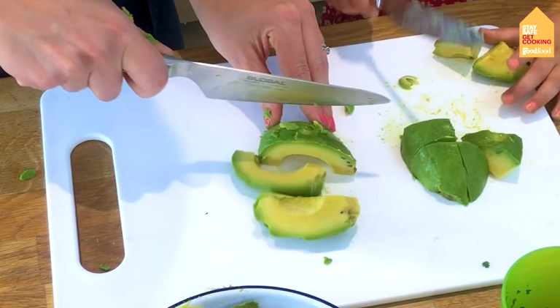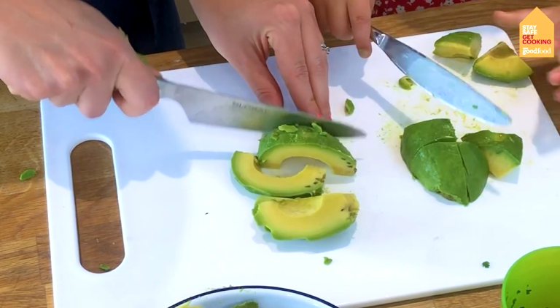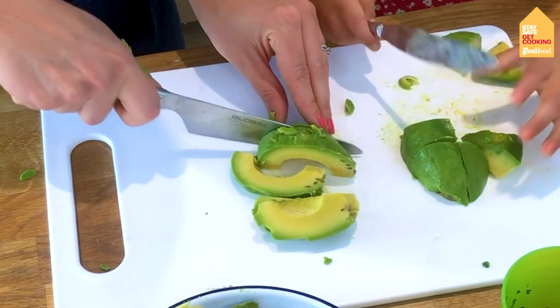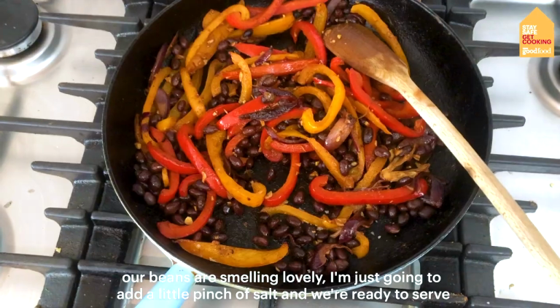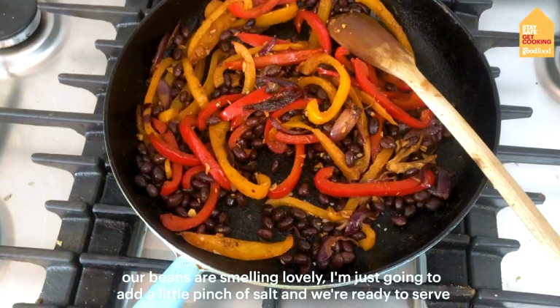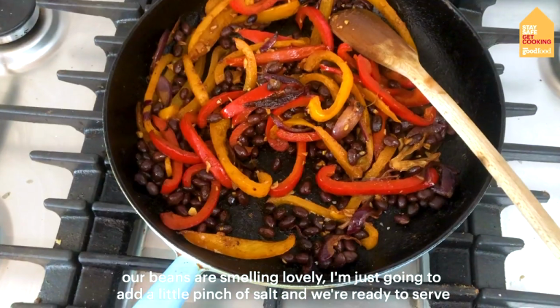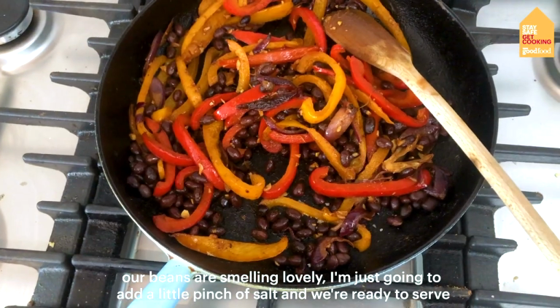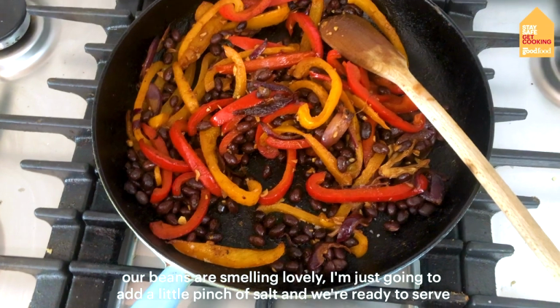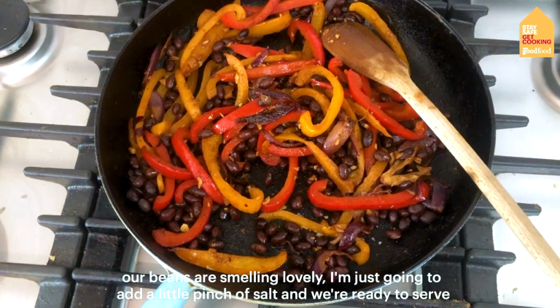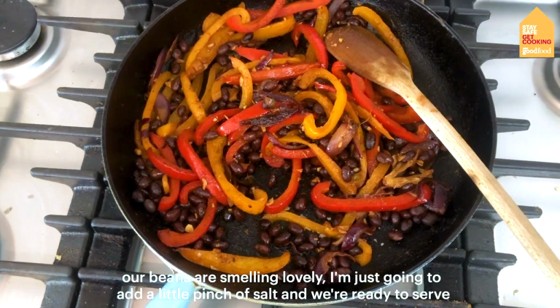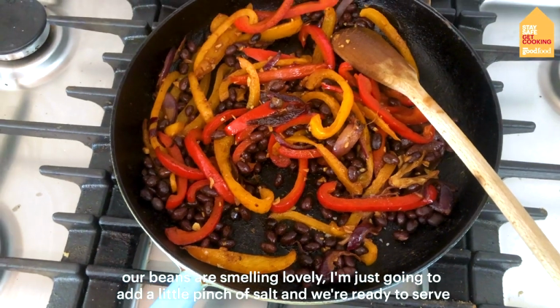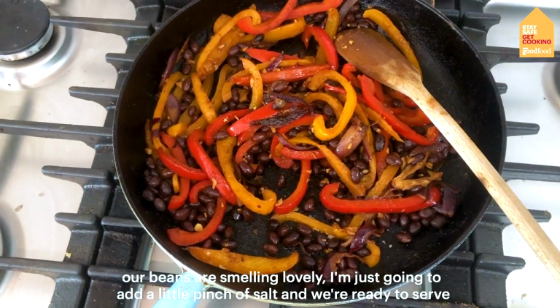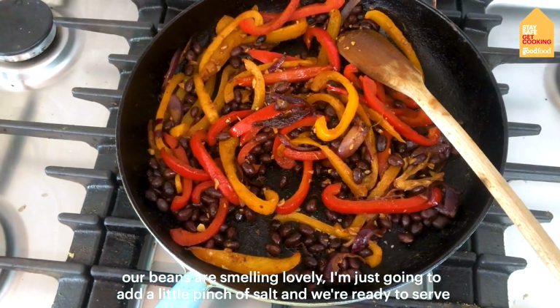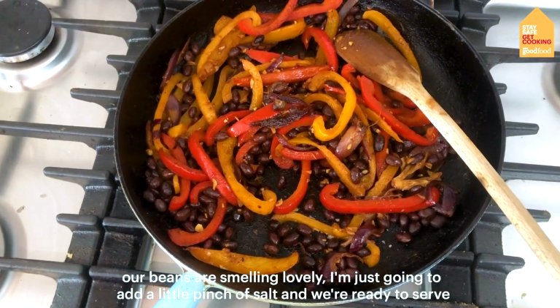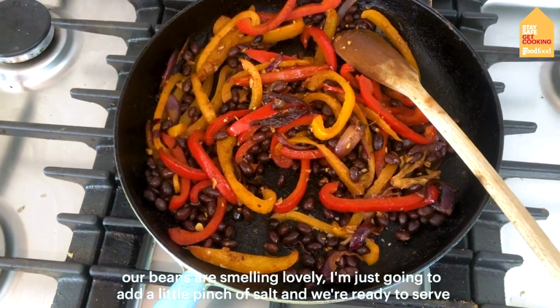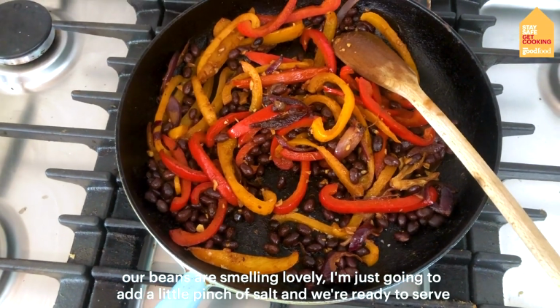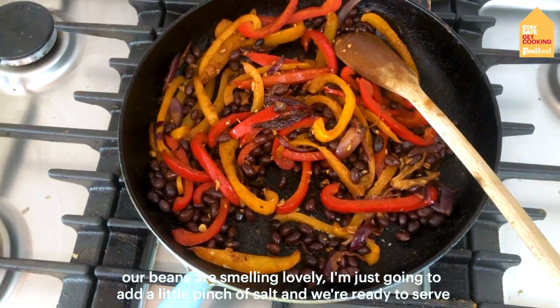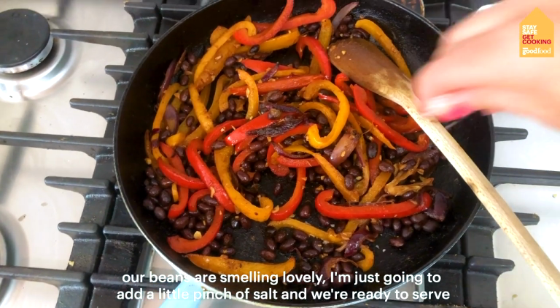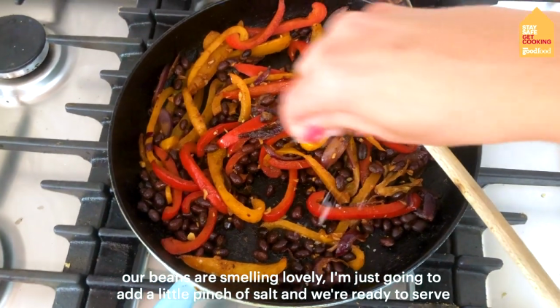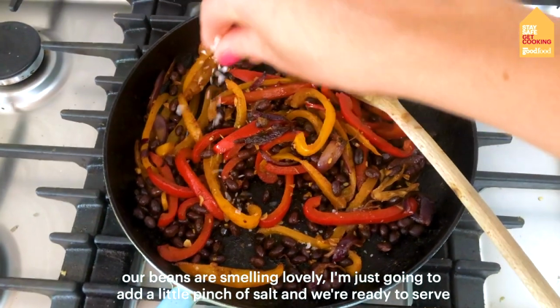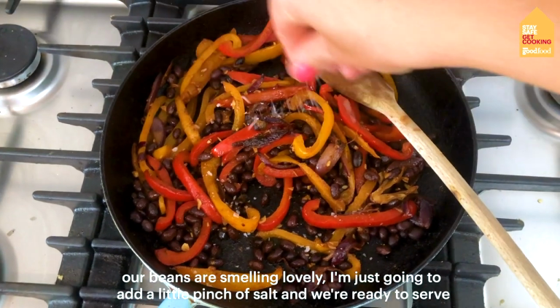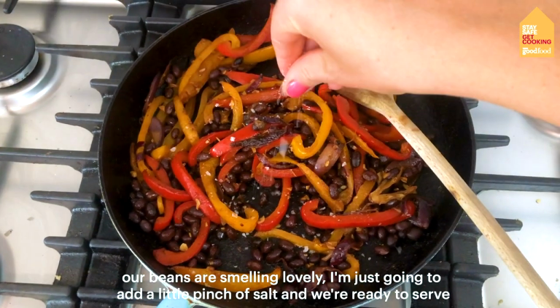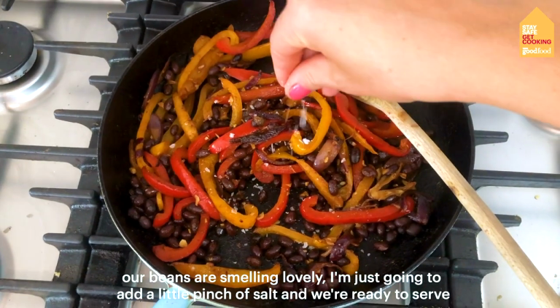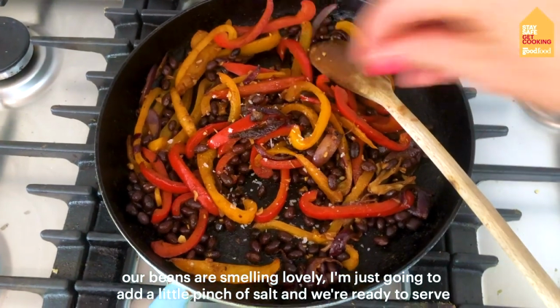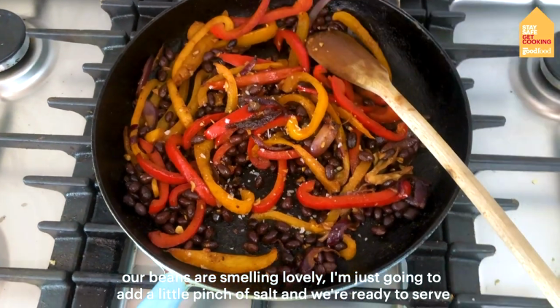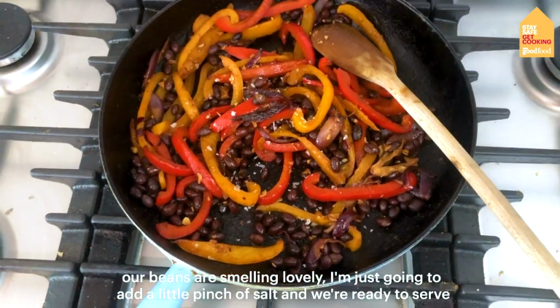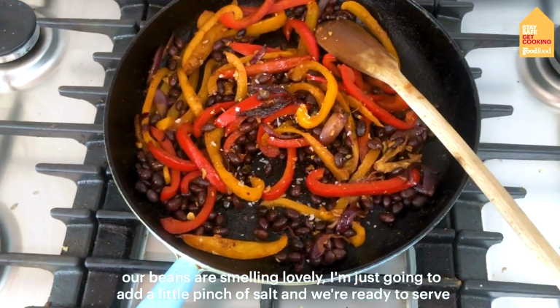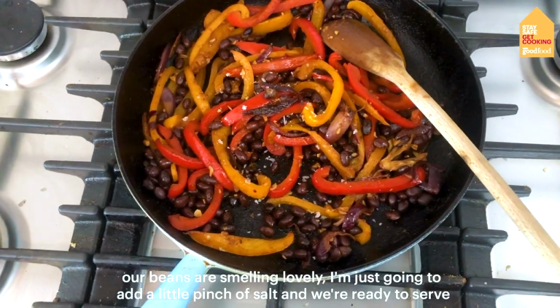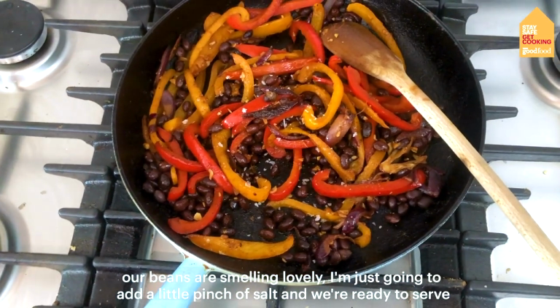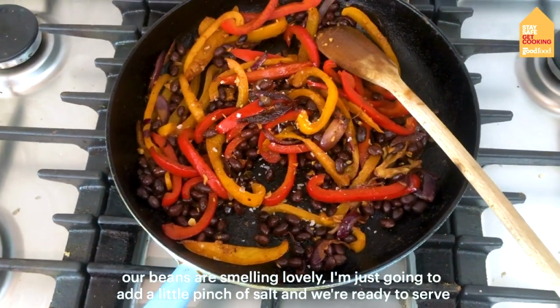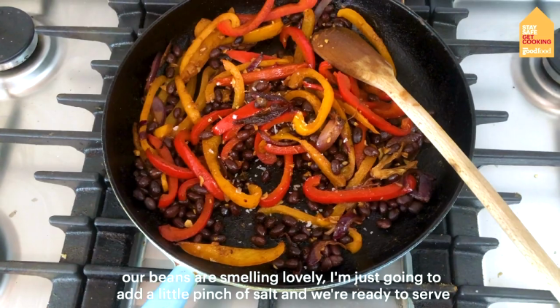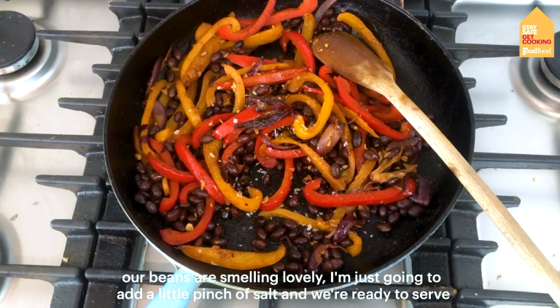Our beans are smelling lovely, so I'm just going to add a little pinch of salt and we're ready to serve.